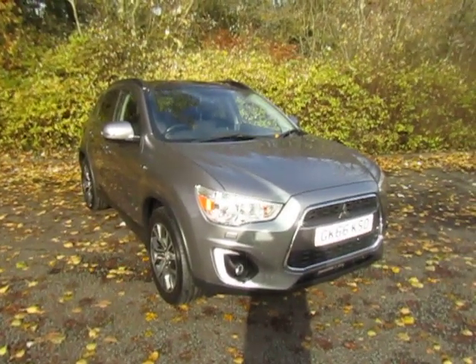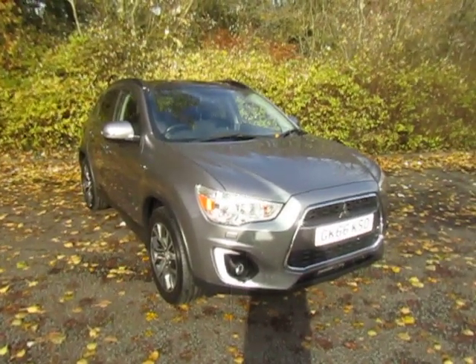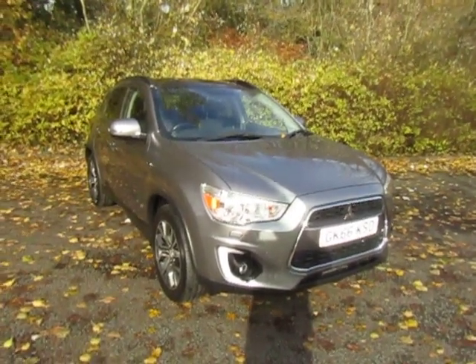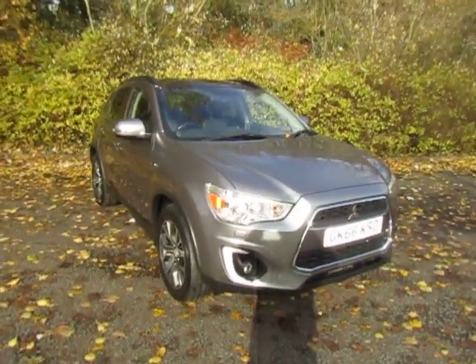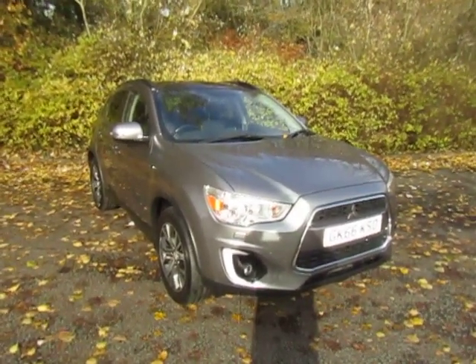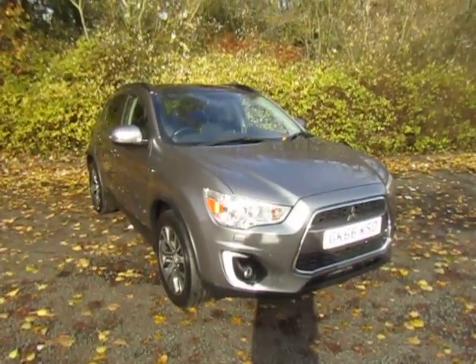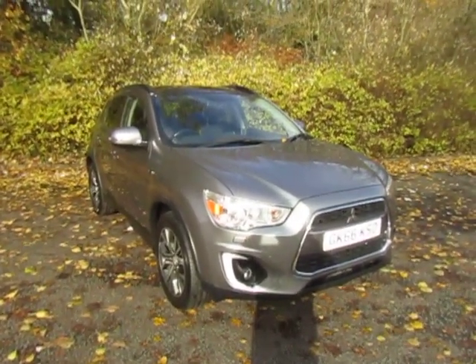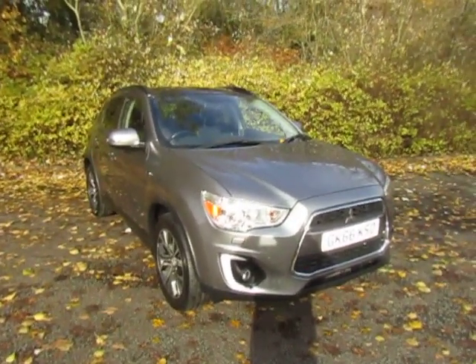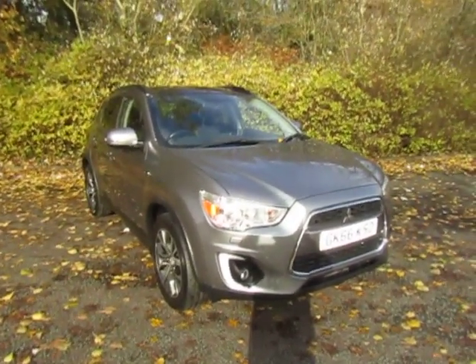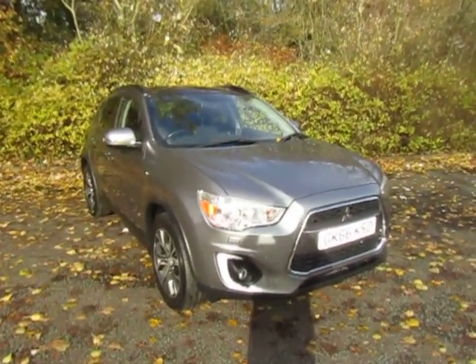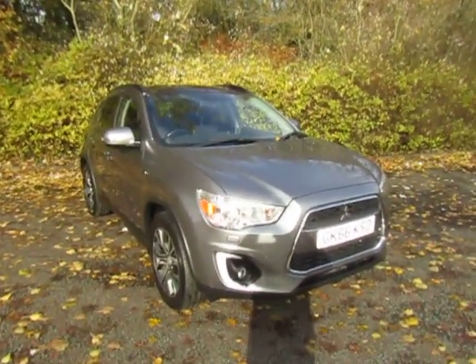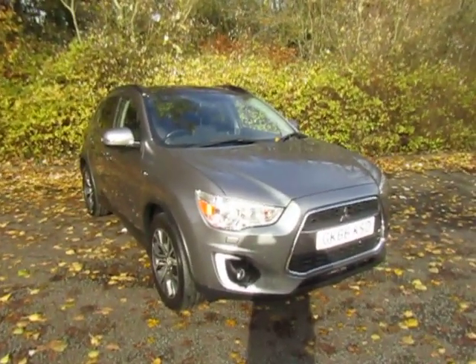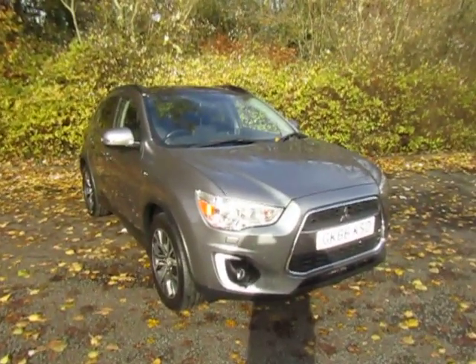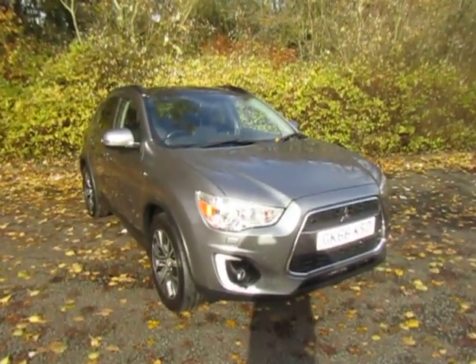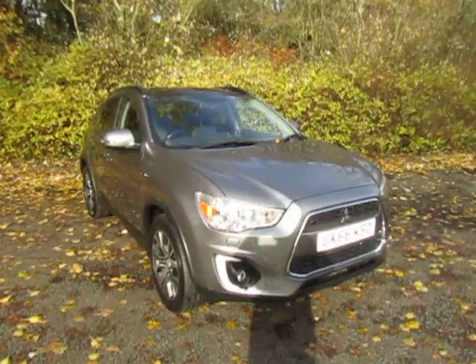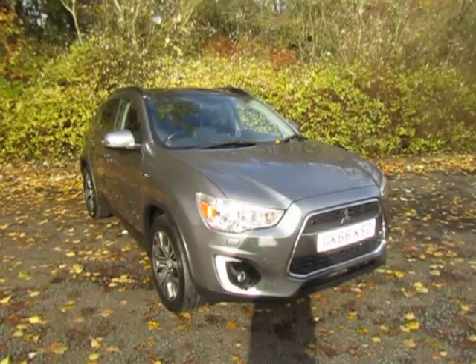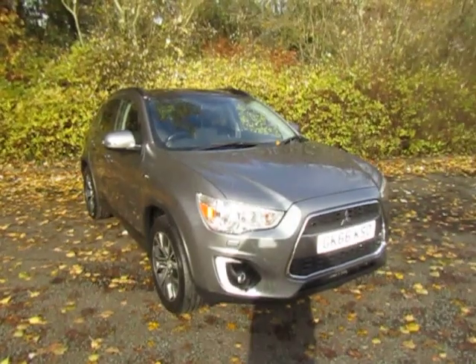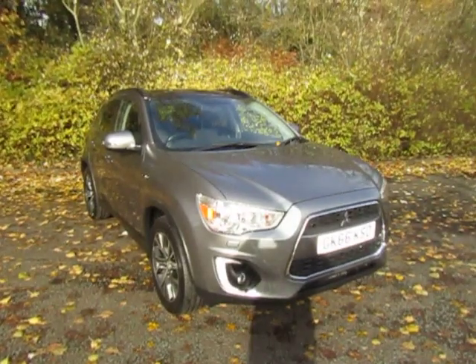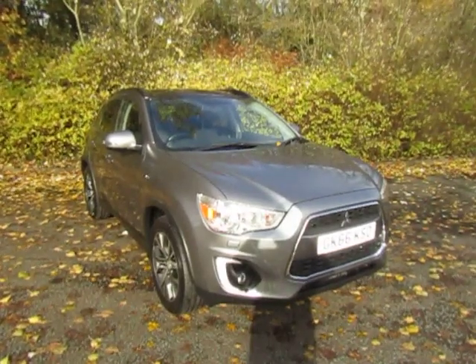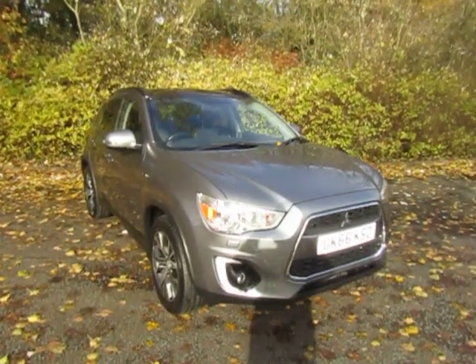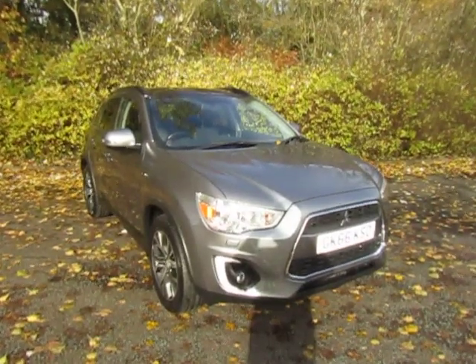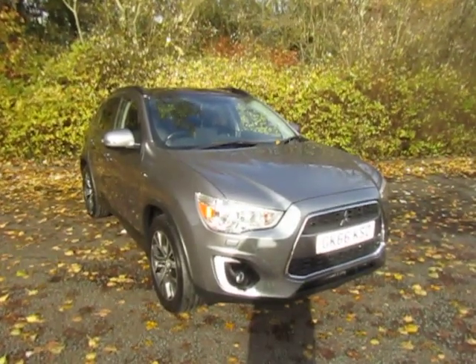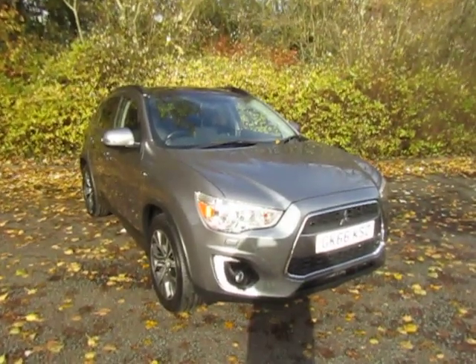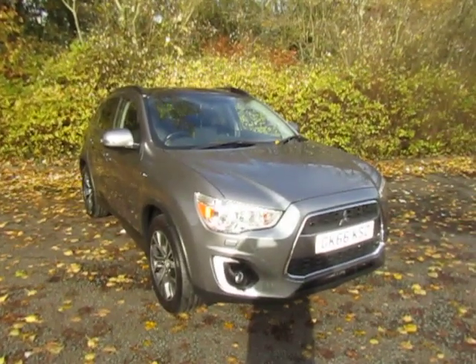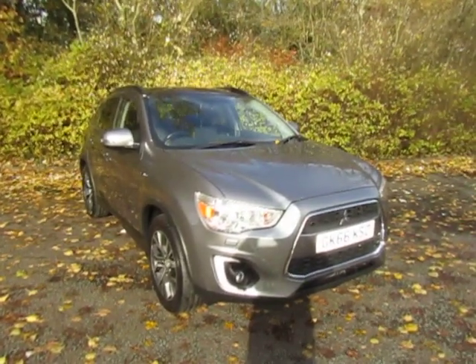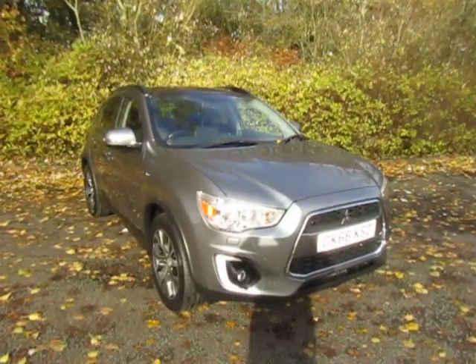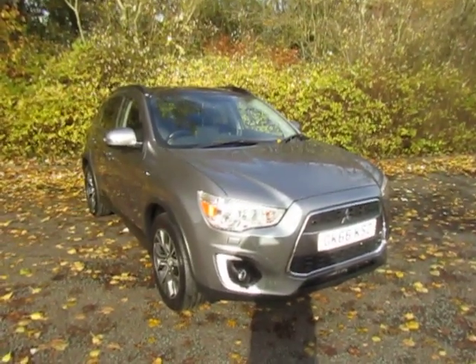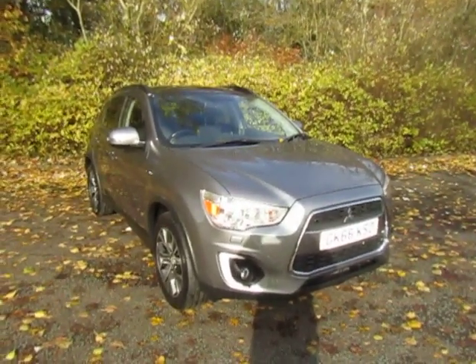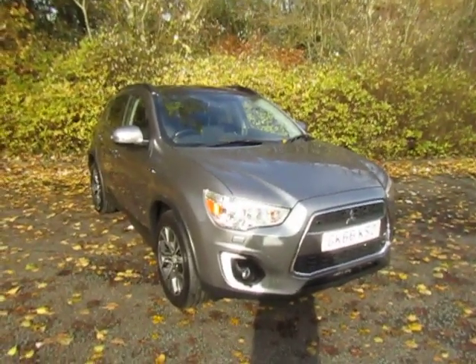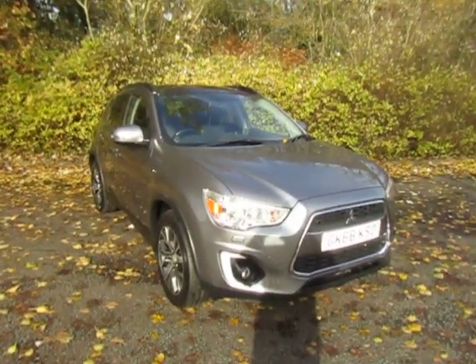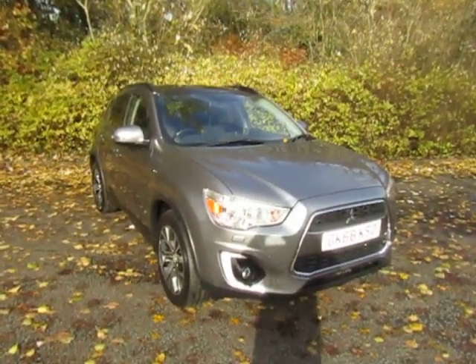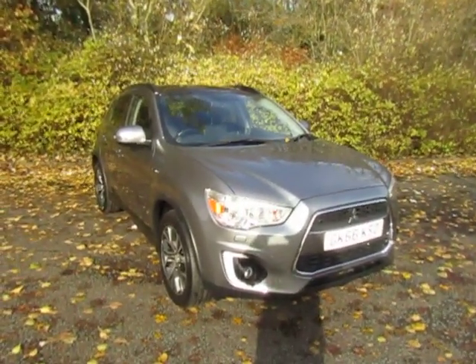Hello, welcome to JT Hughes Mitsubishi. My name's Sean. I'm just going to show you around this Mitsubishi ASX that we've just had in stock.